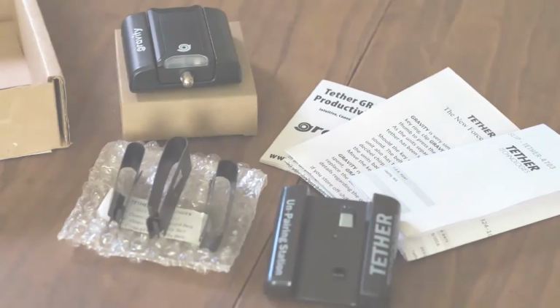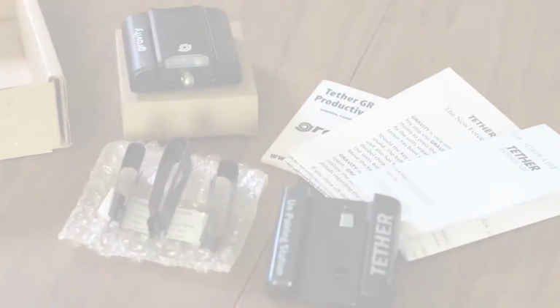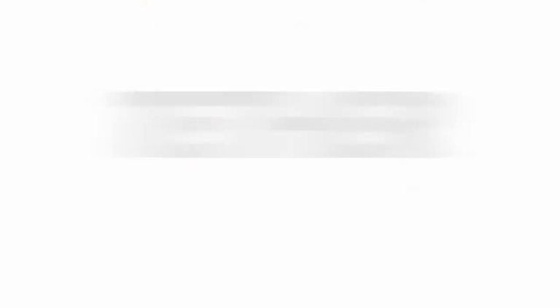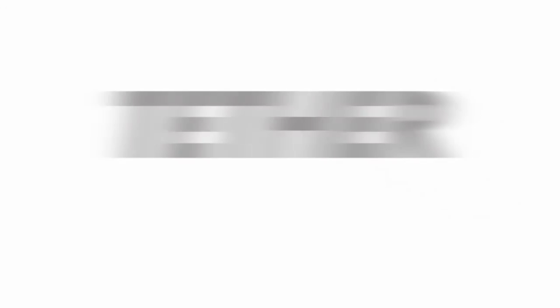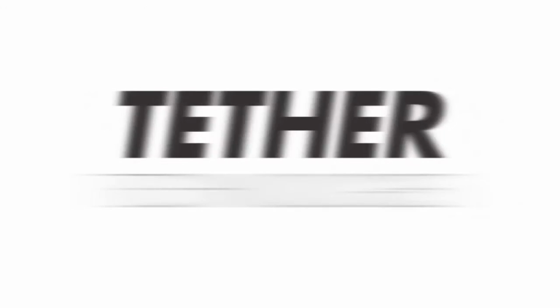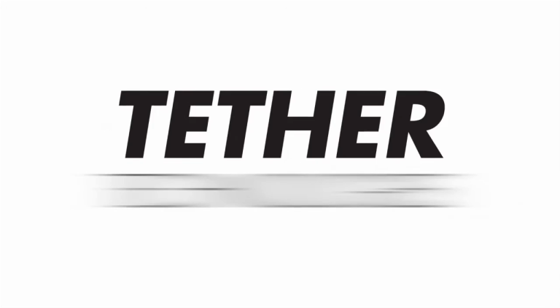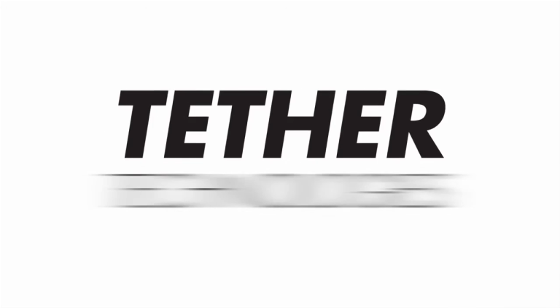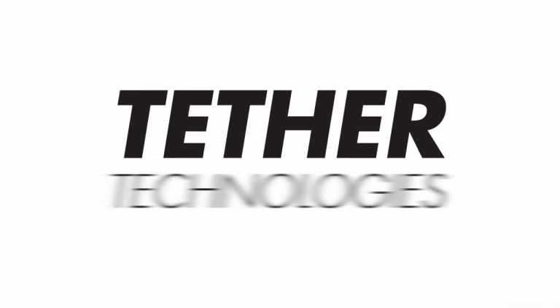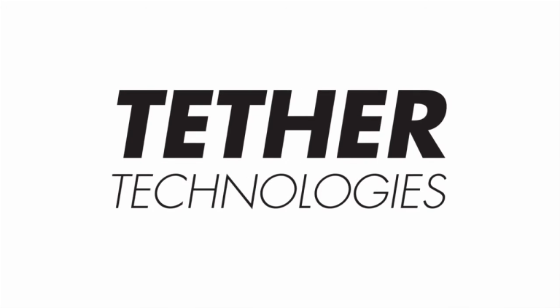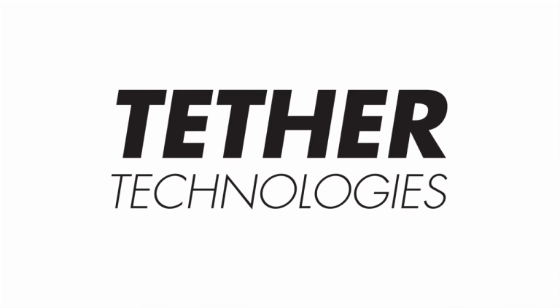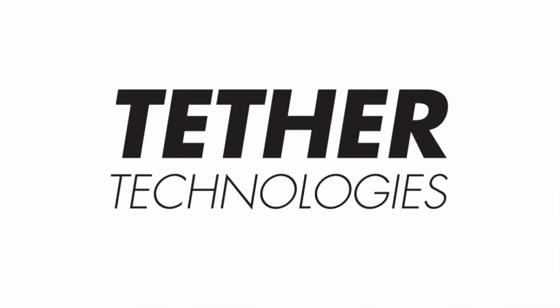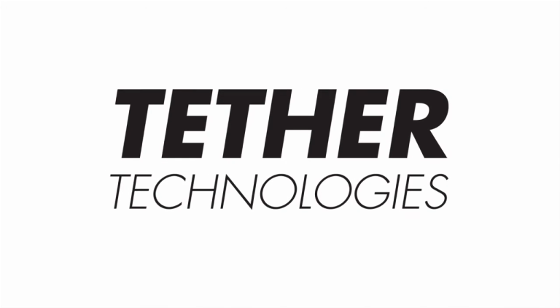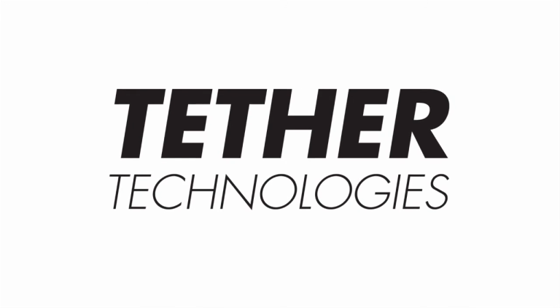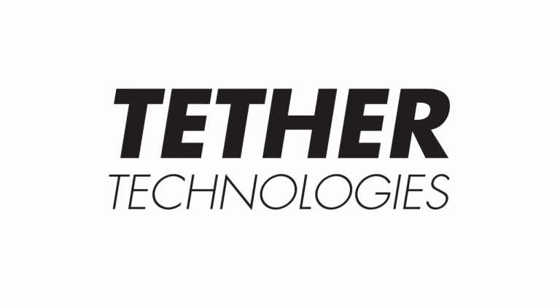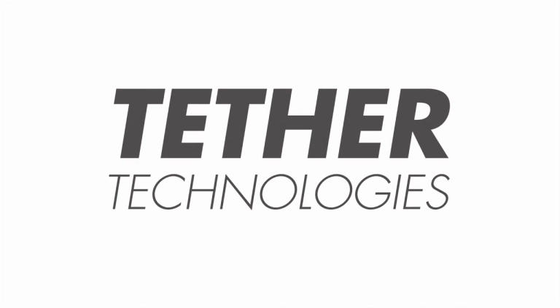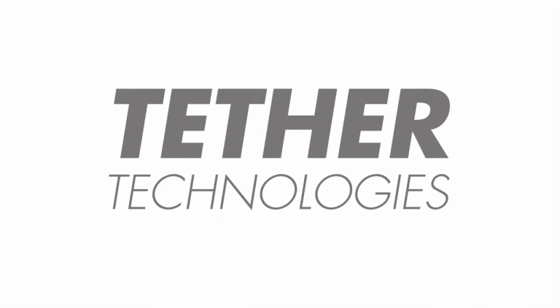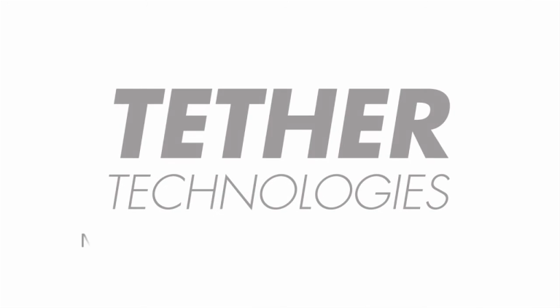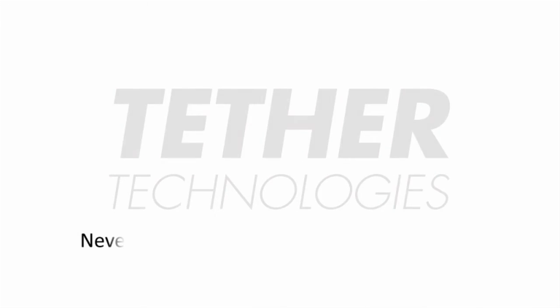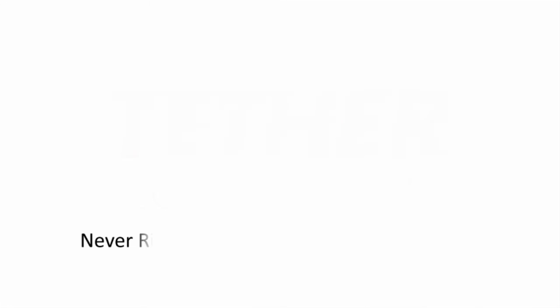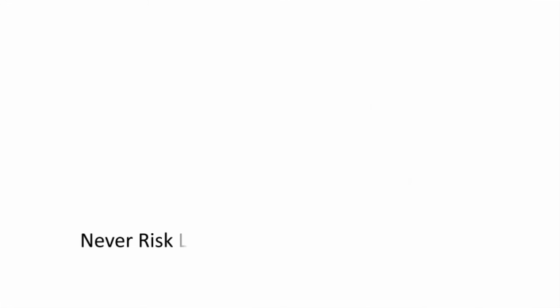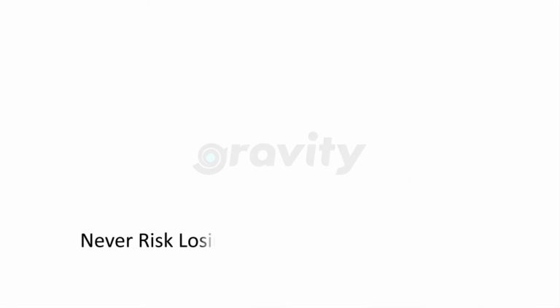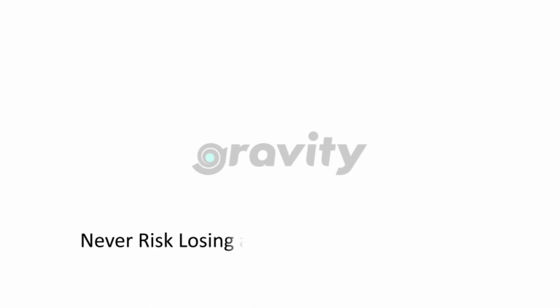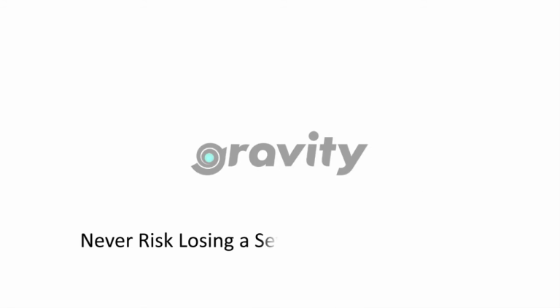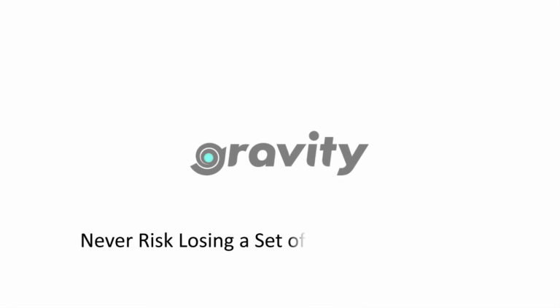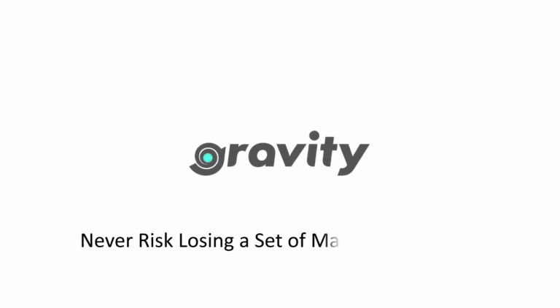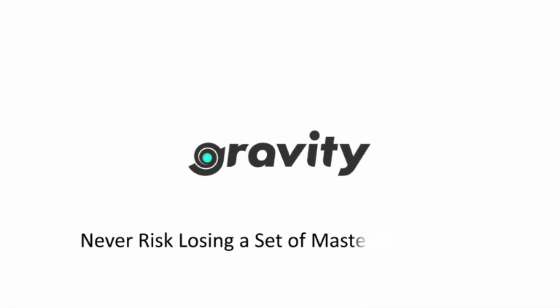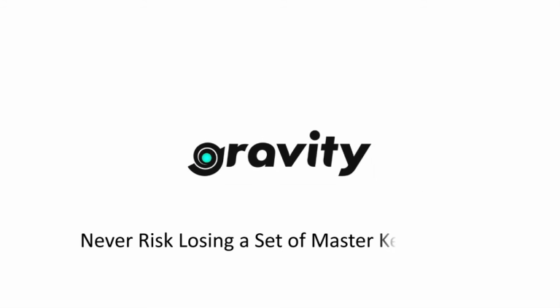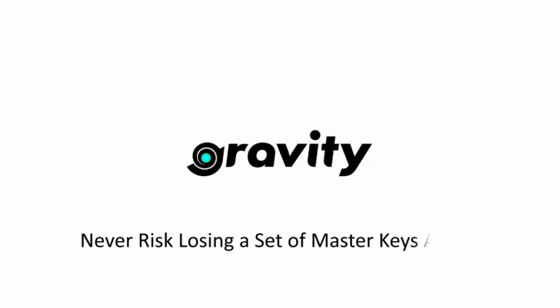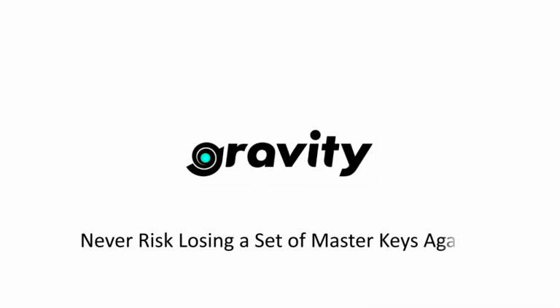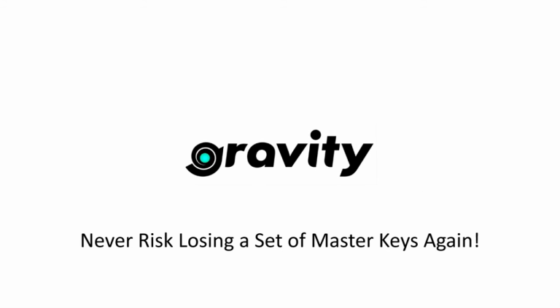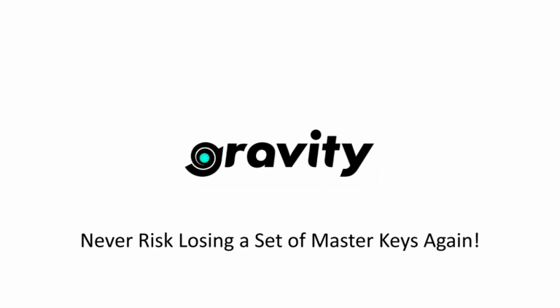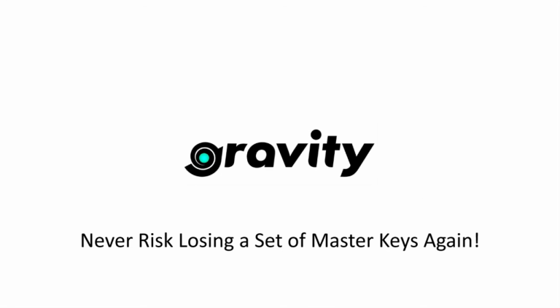To learn more about Tether Technologies, visit www.stopkeyloss.com.